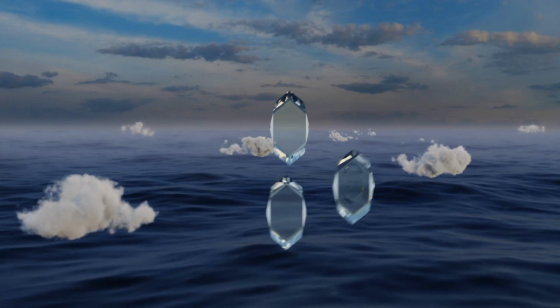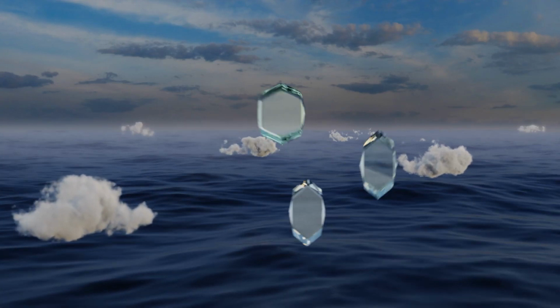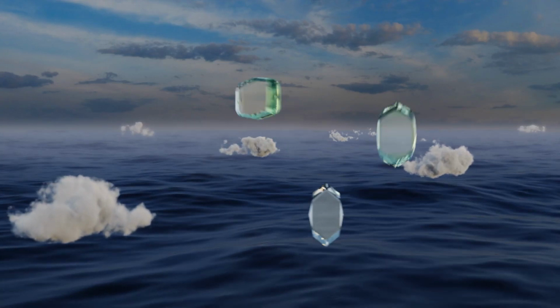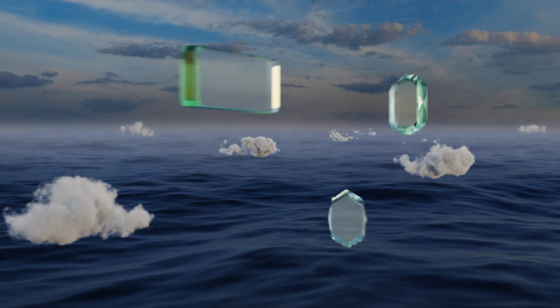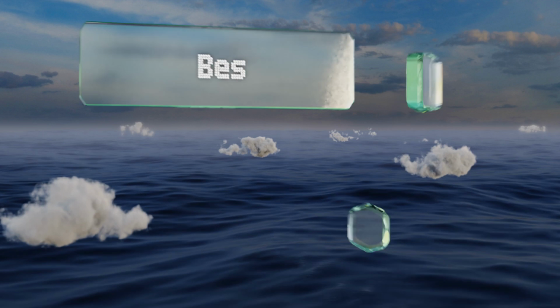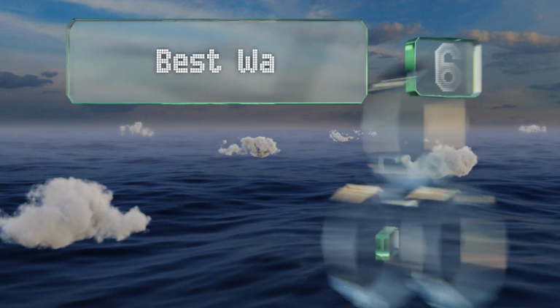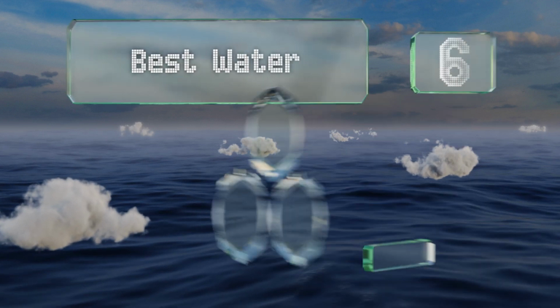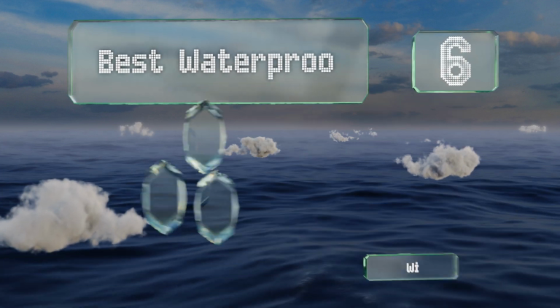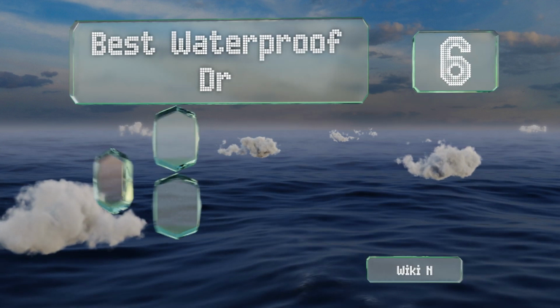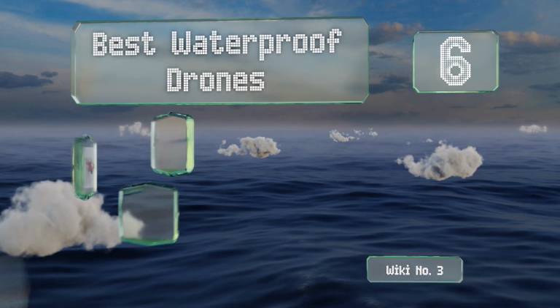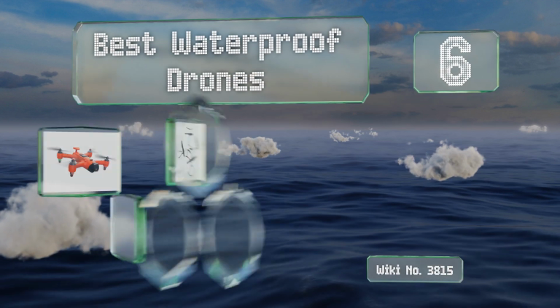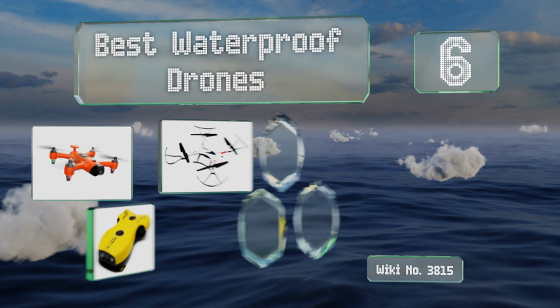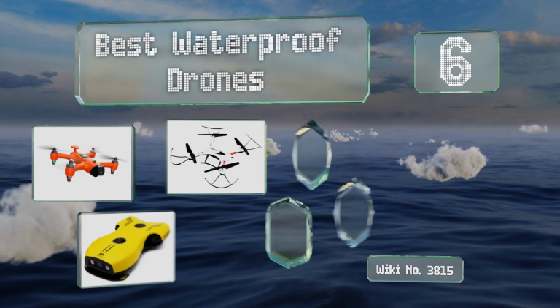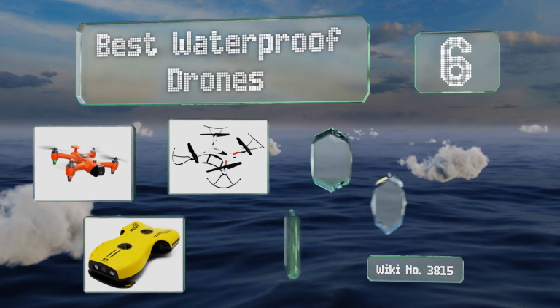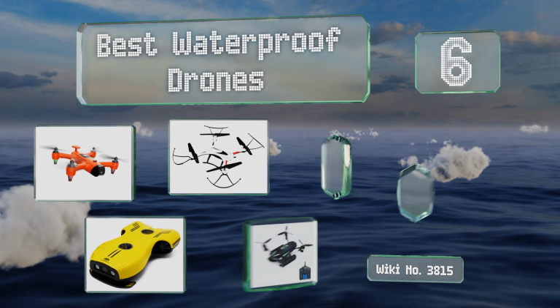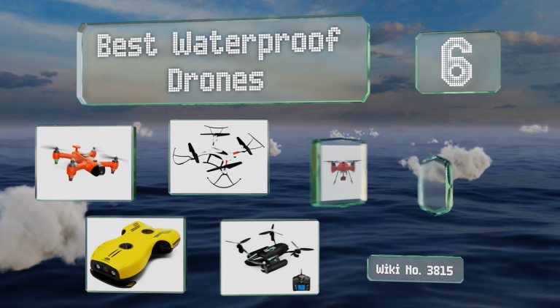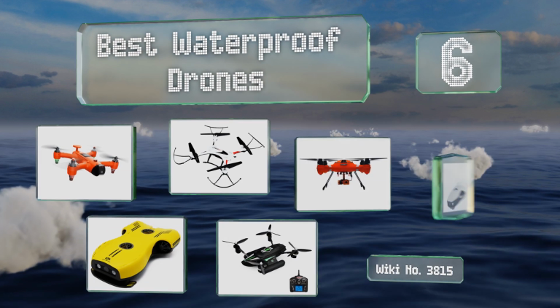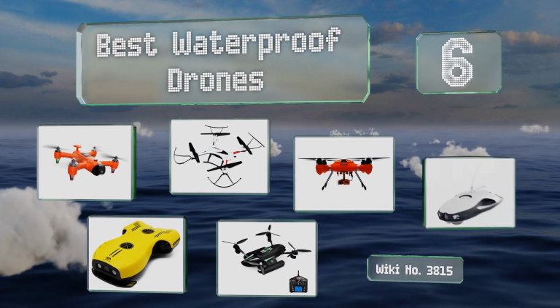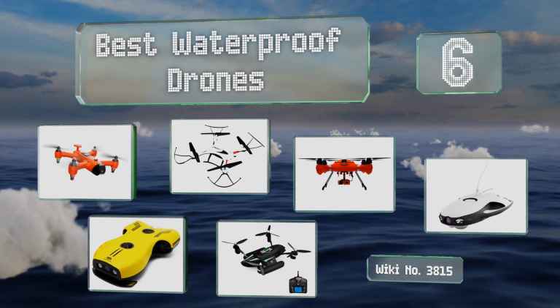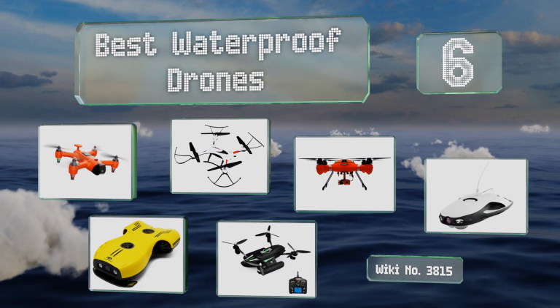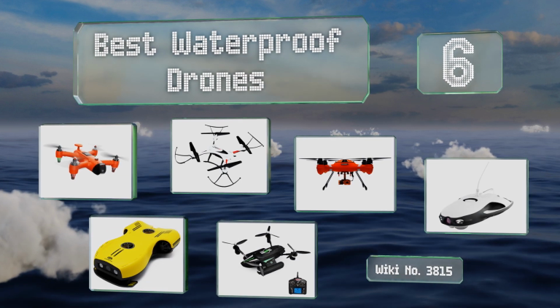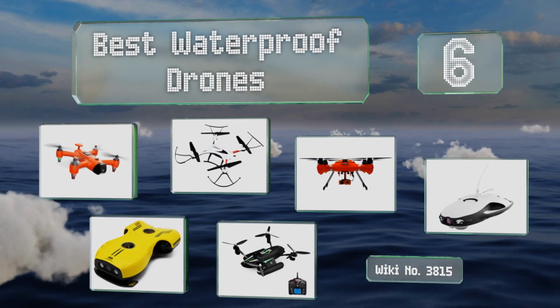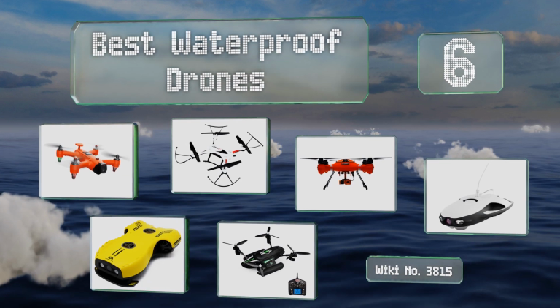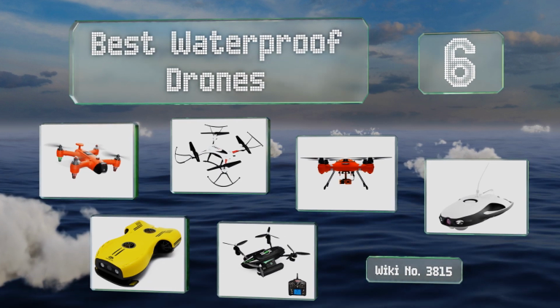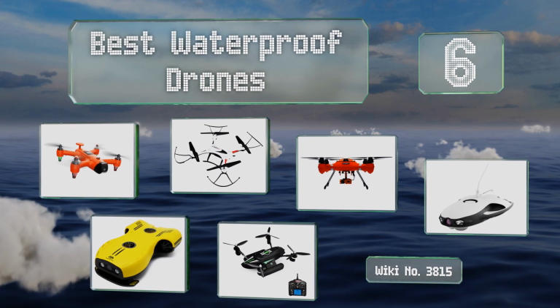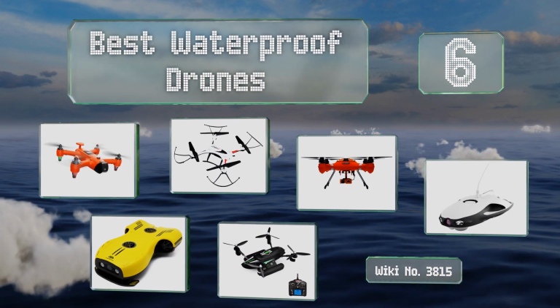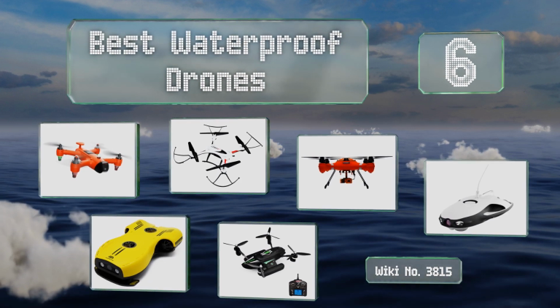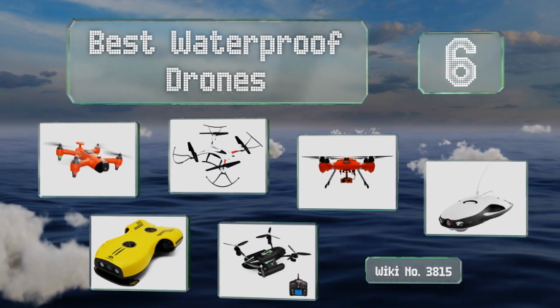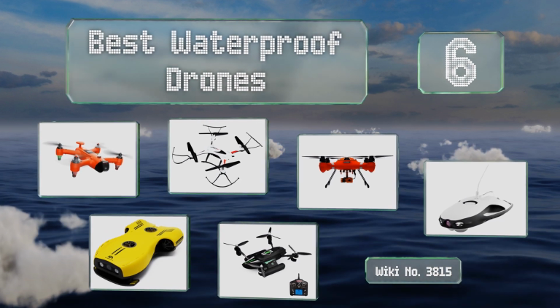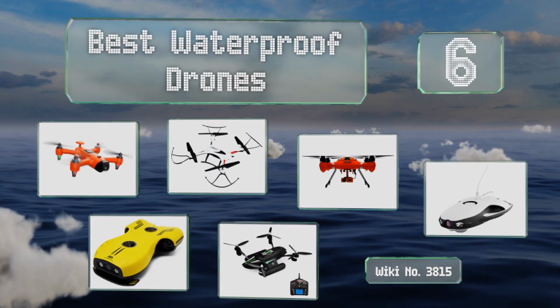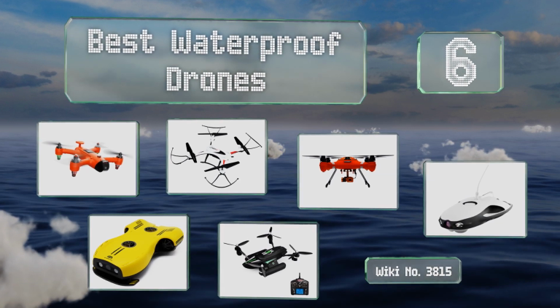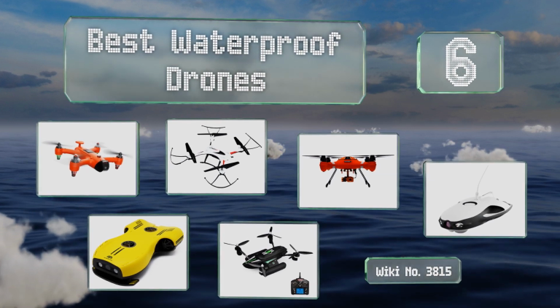EasyVid presents the six best waterproof drones. Let's get started with the list.